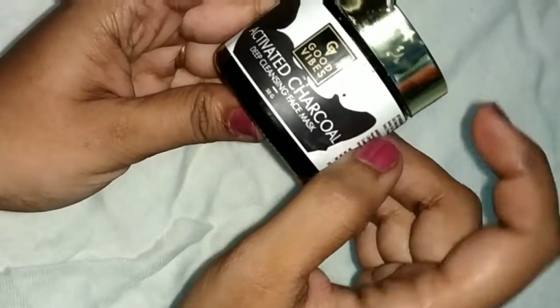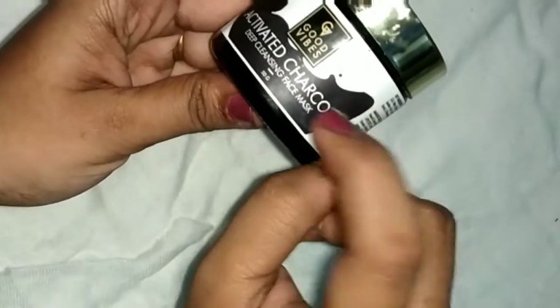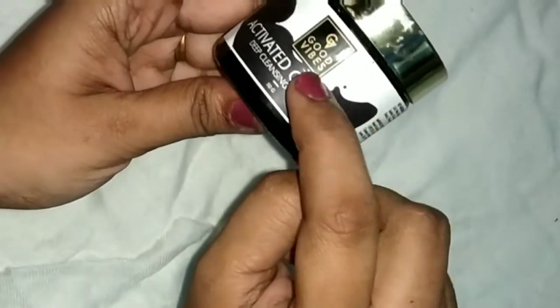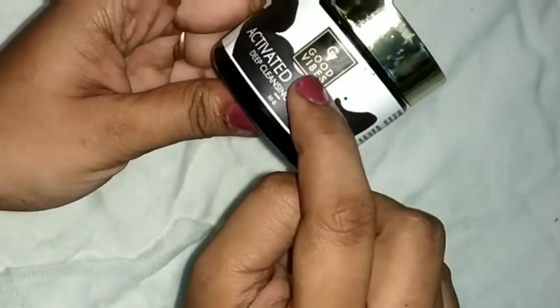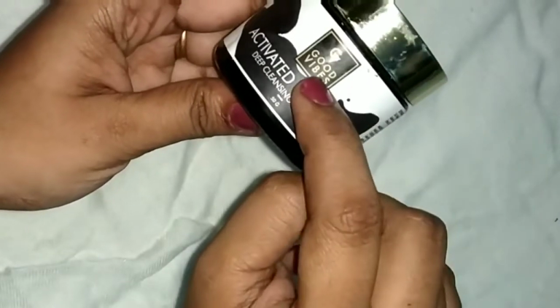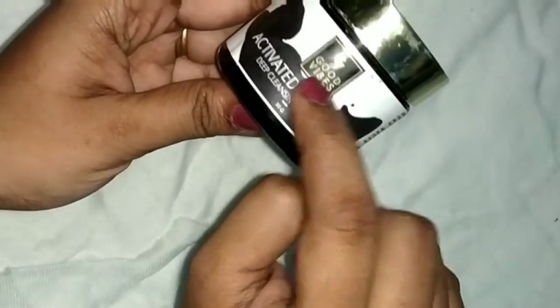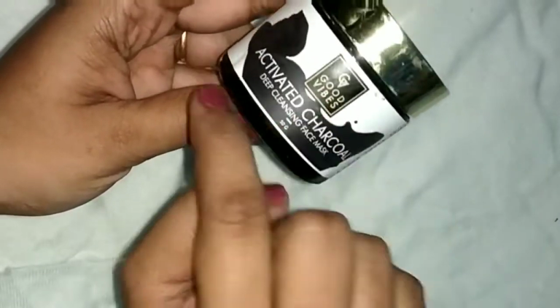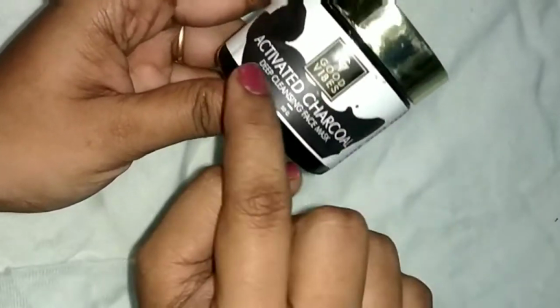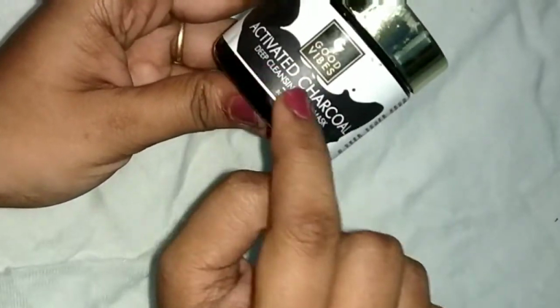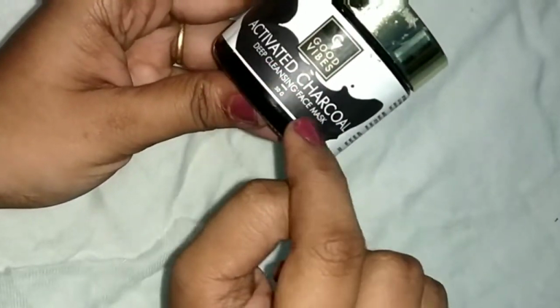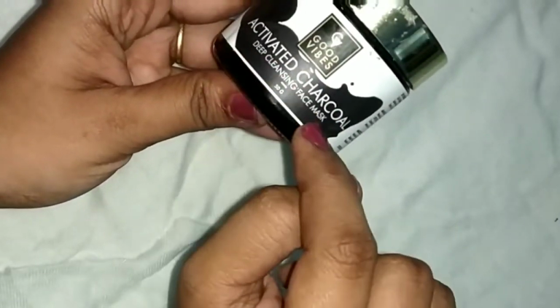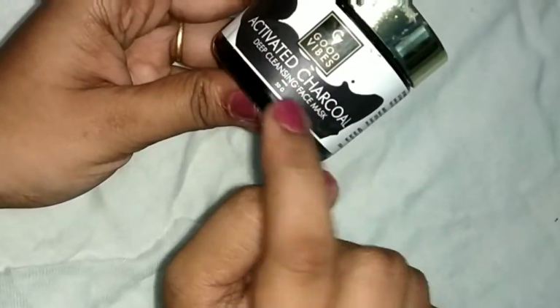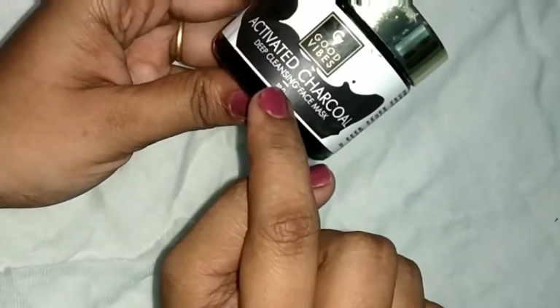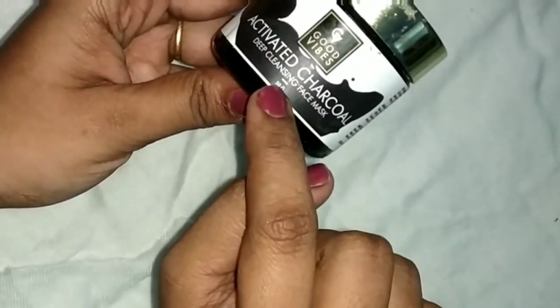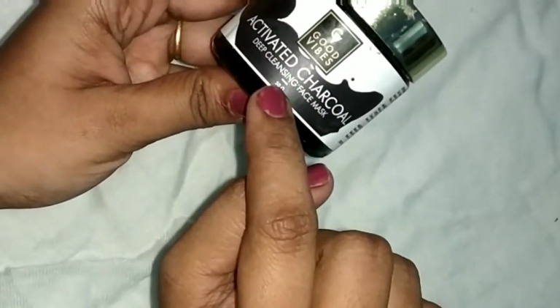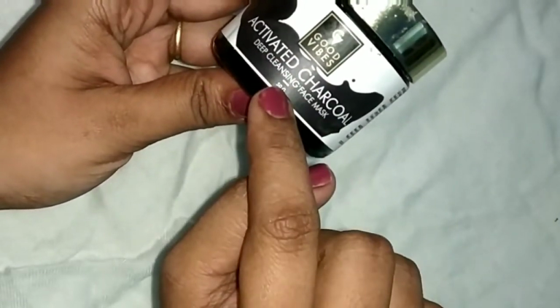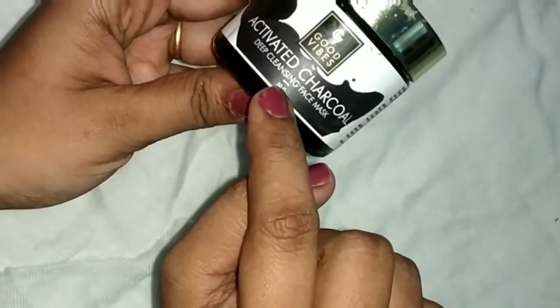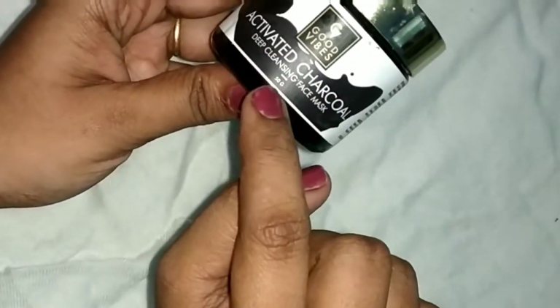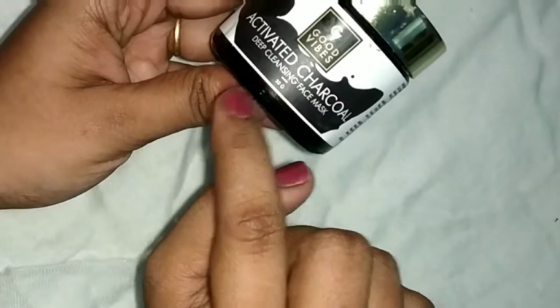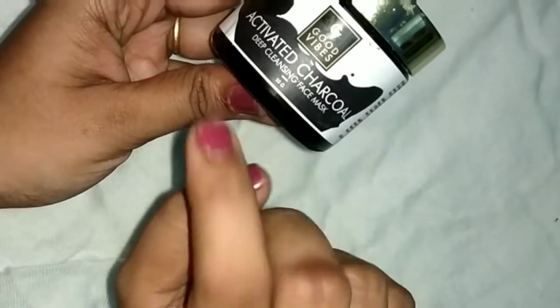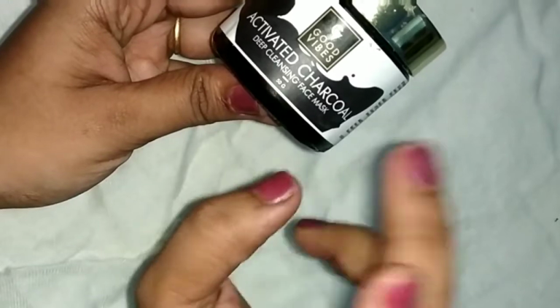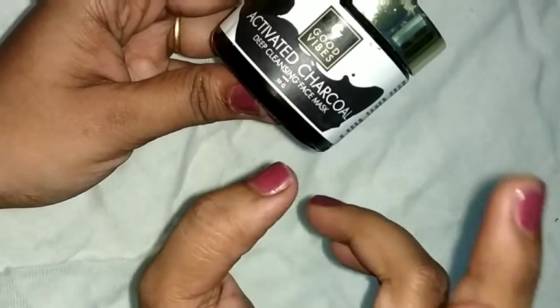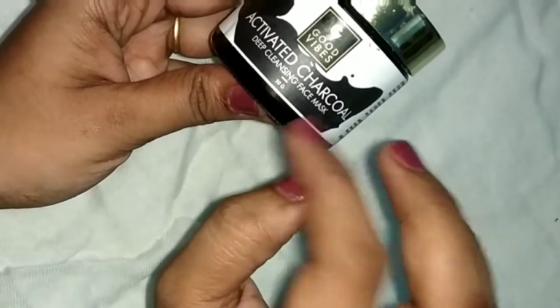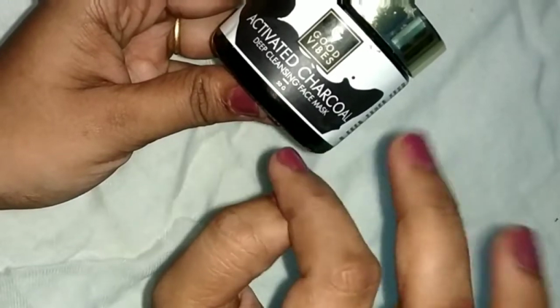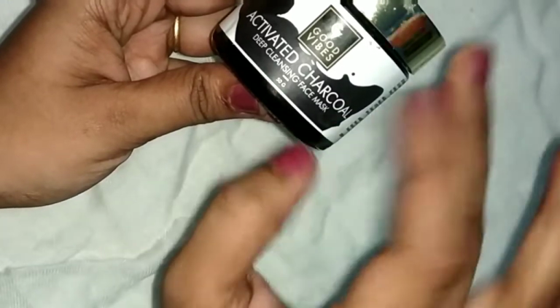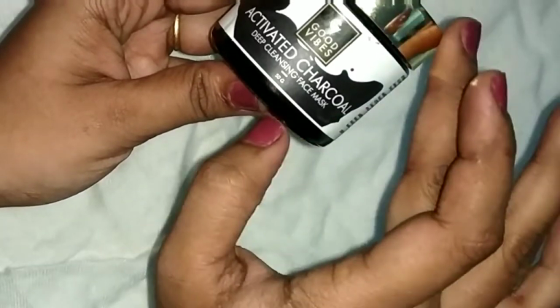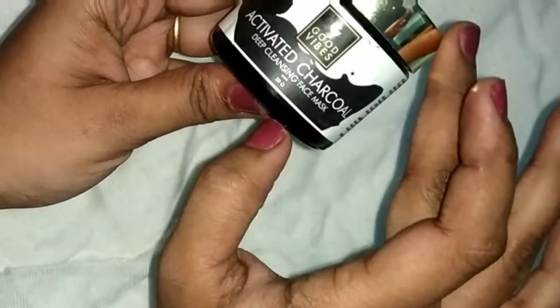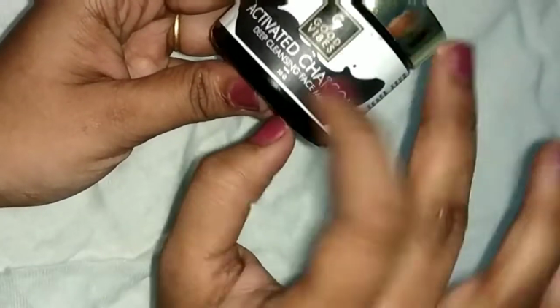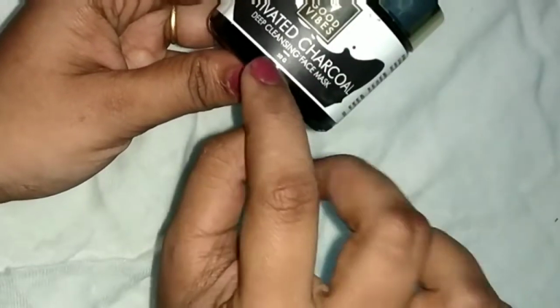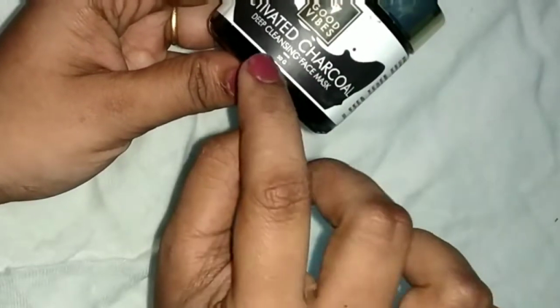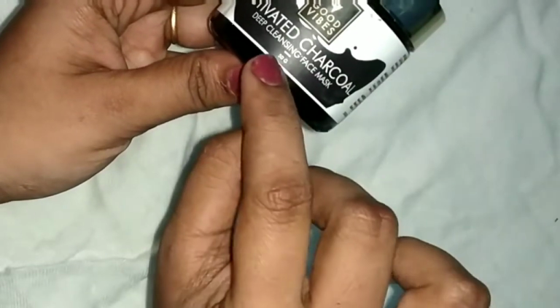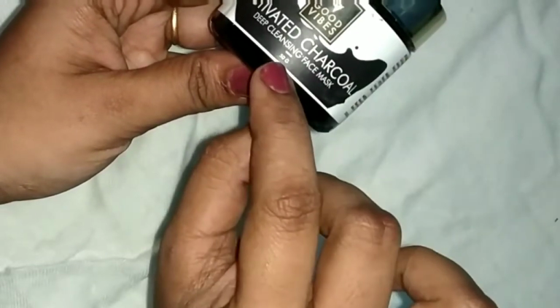Good Vibes activated charcoal deep cleansing face mask.